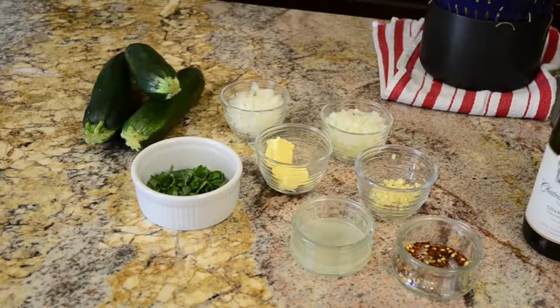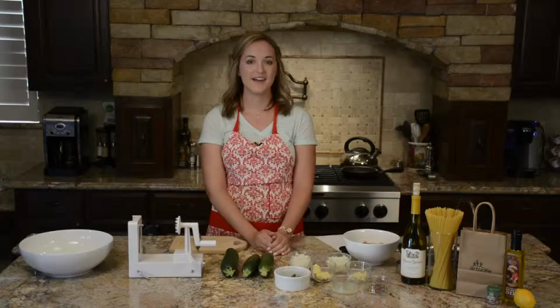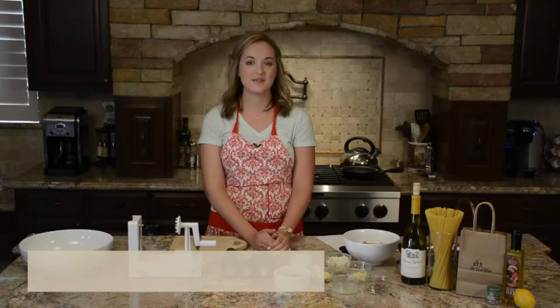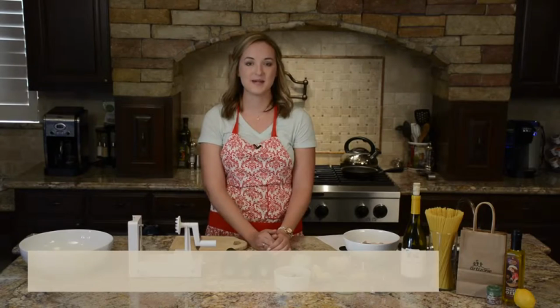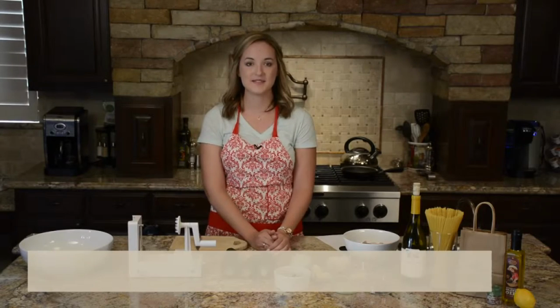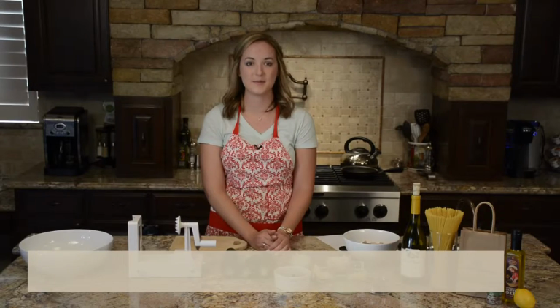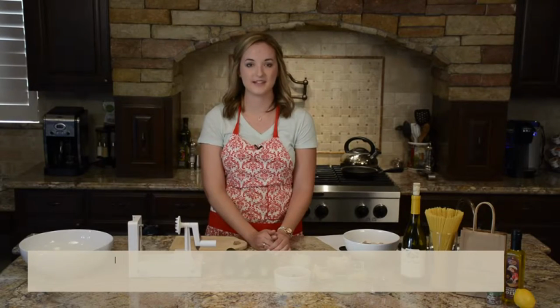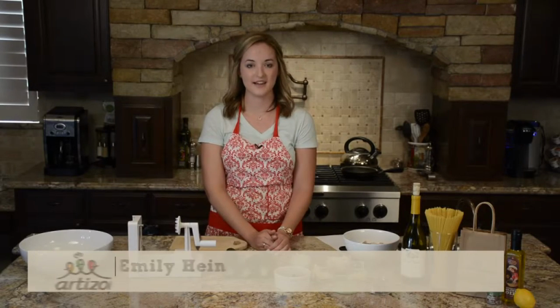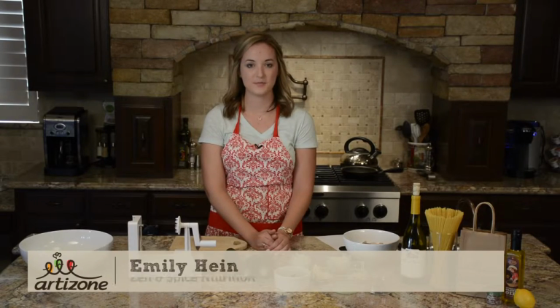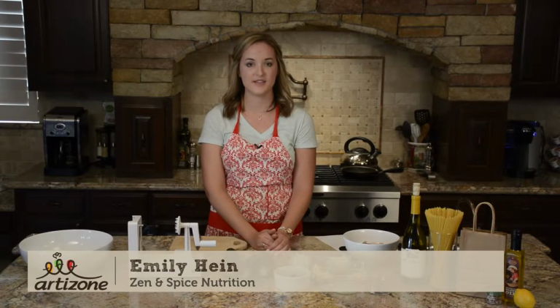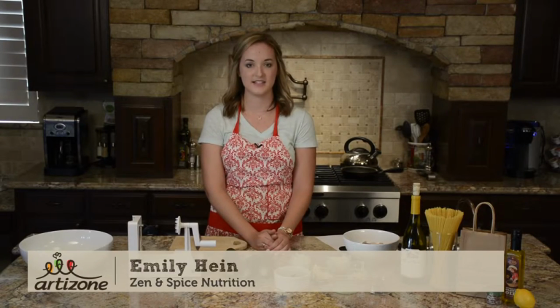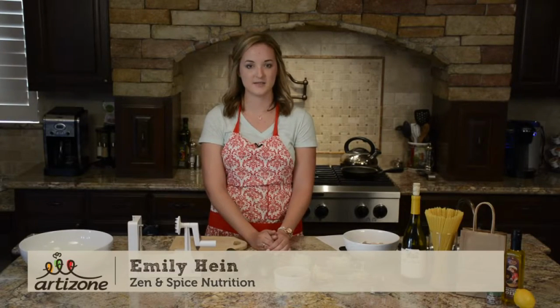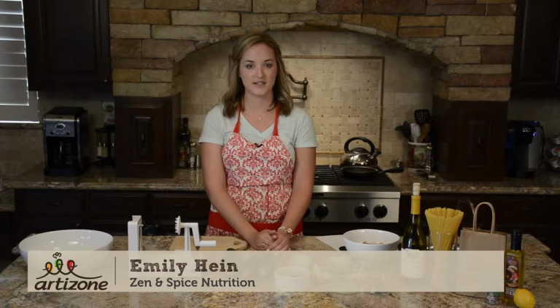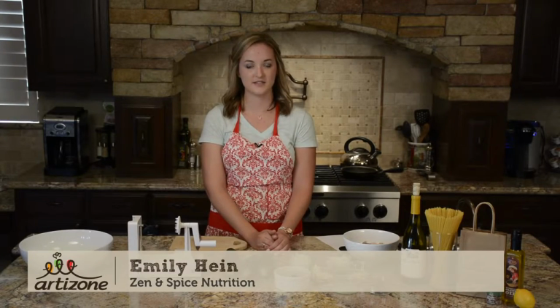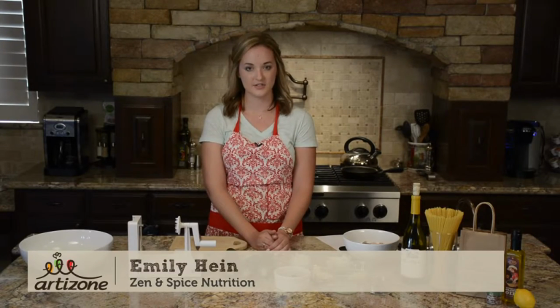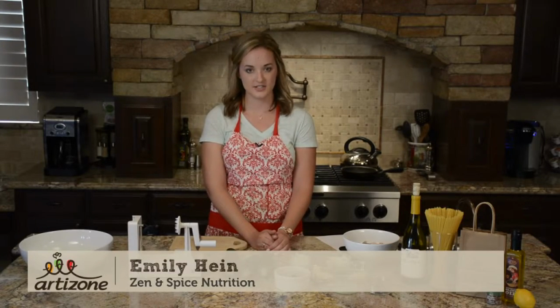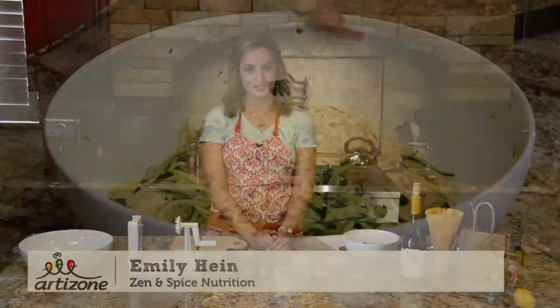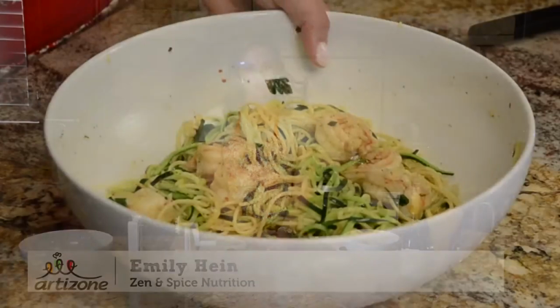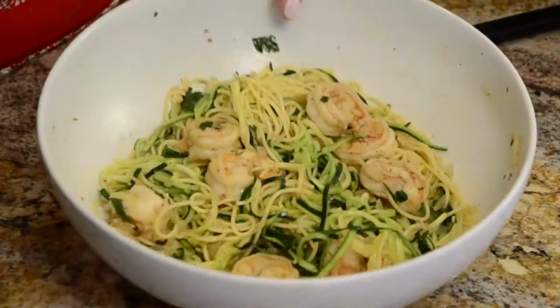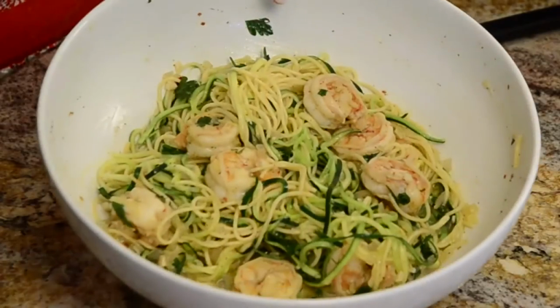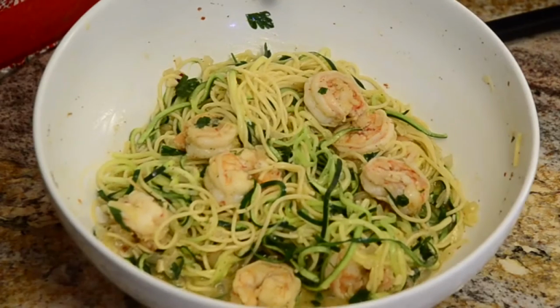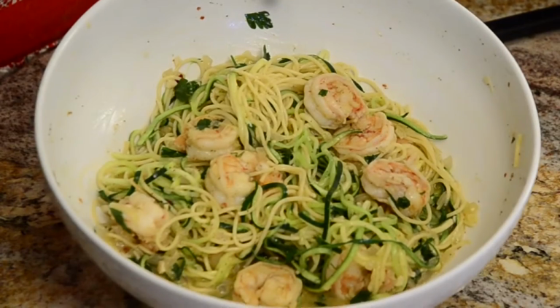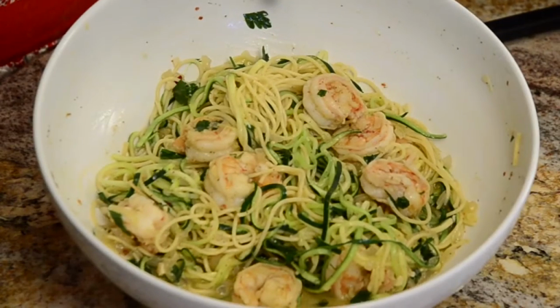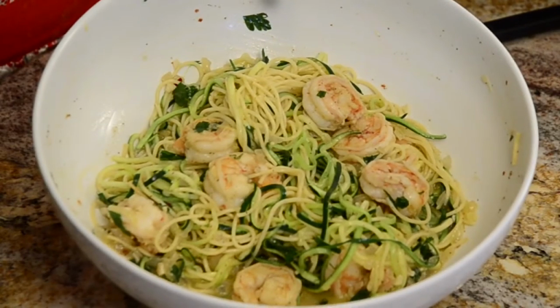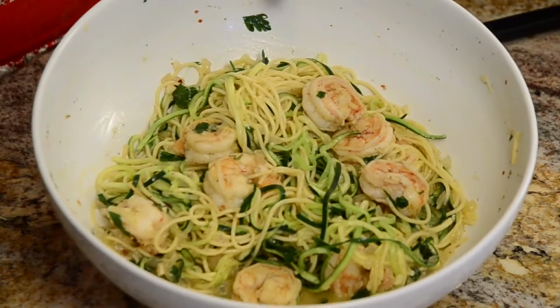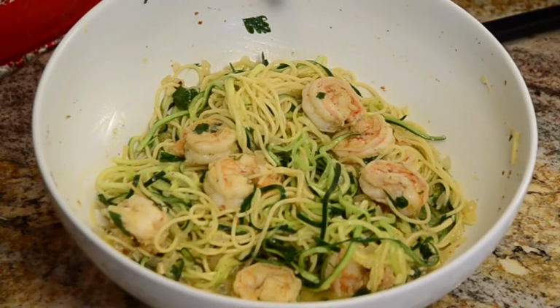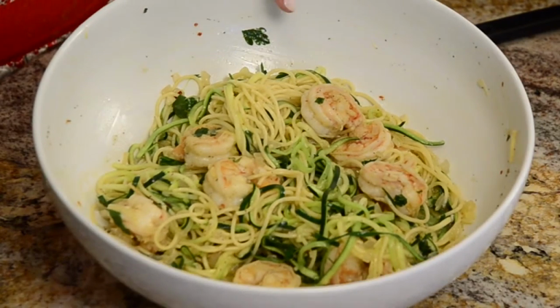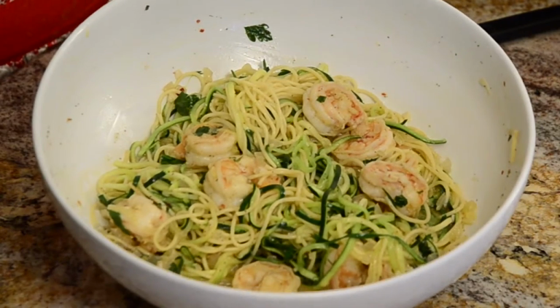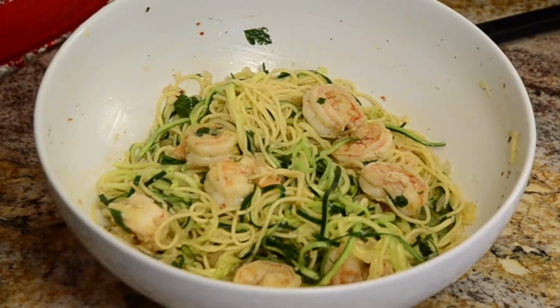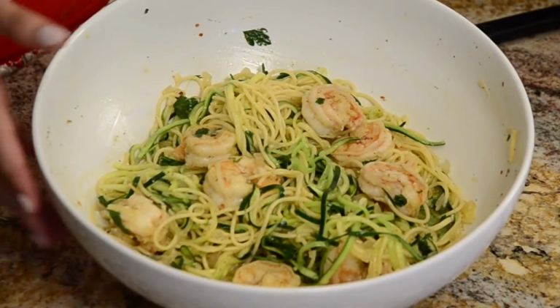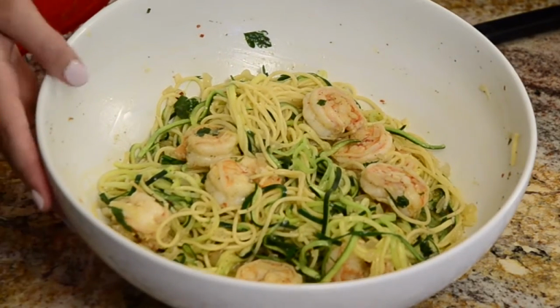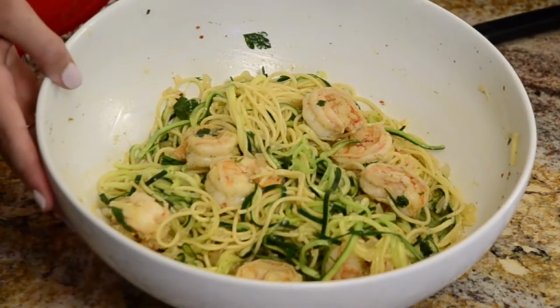Hi, my name is Emily. I'm with Zen and Spice Nutrition and today we're going to be making shrimp scampi with zucchini noodles.